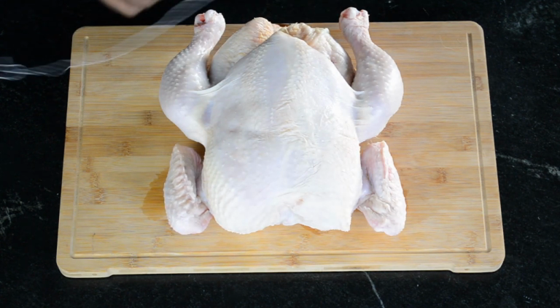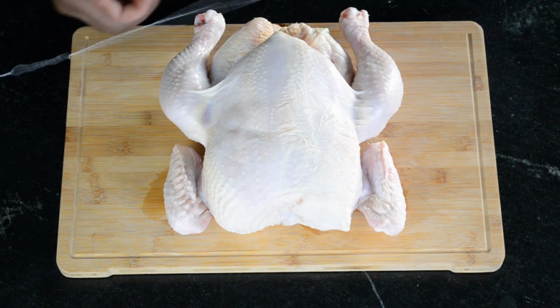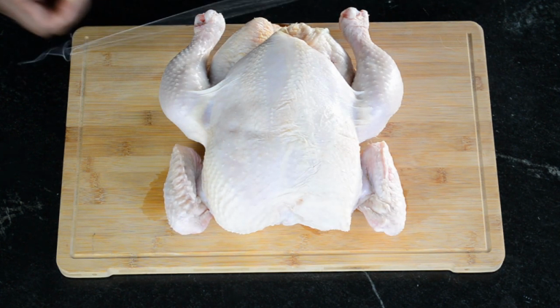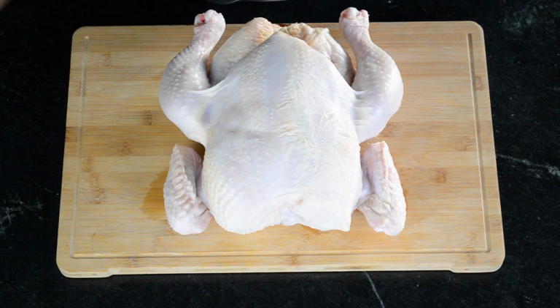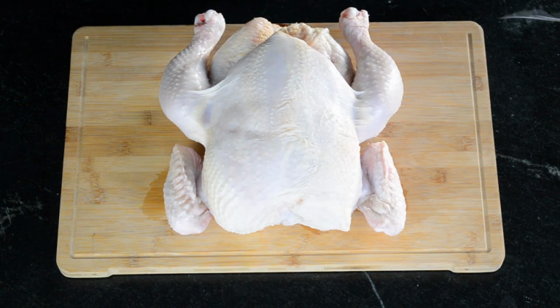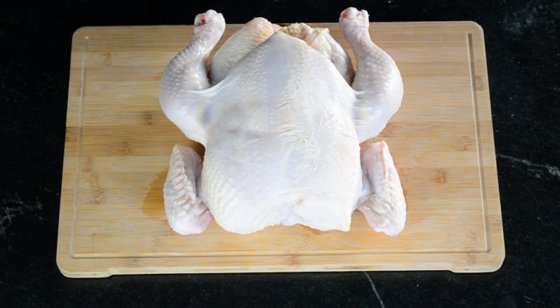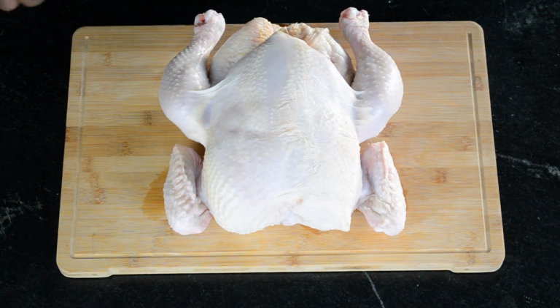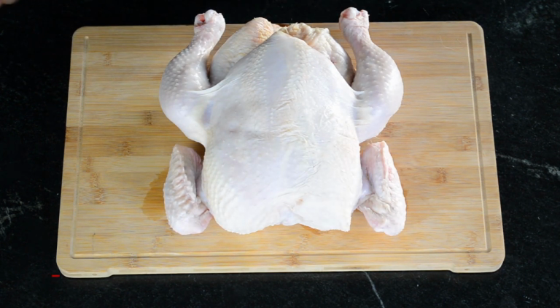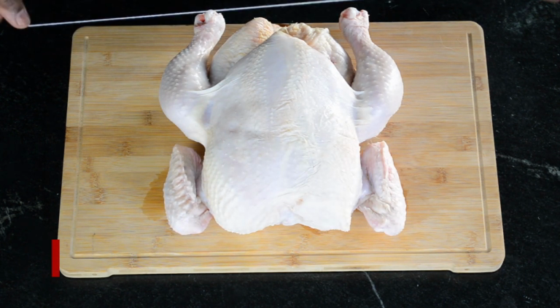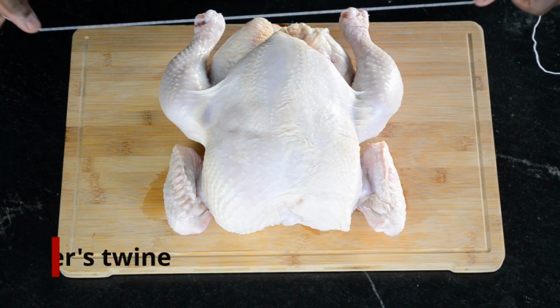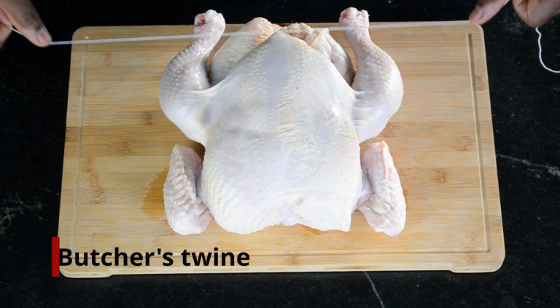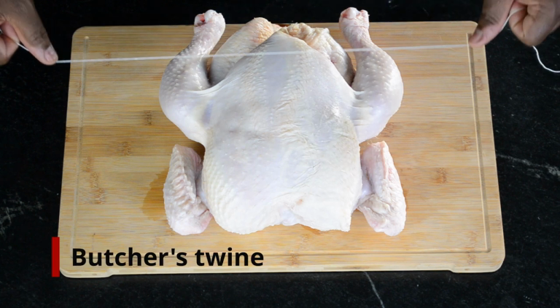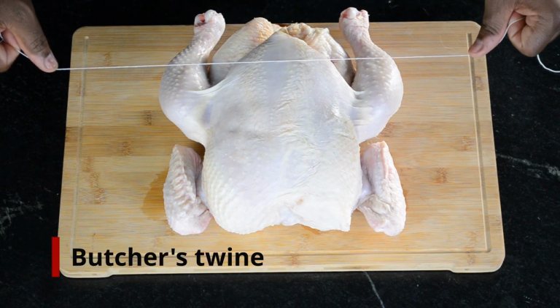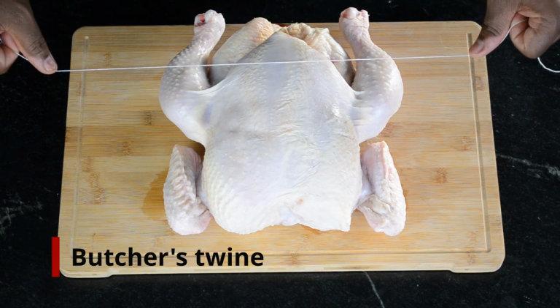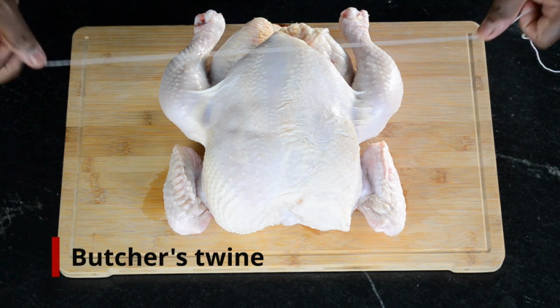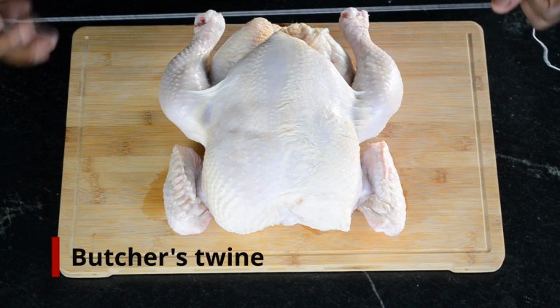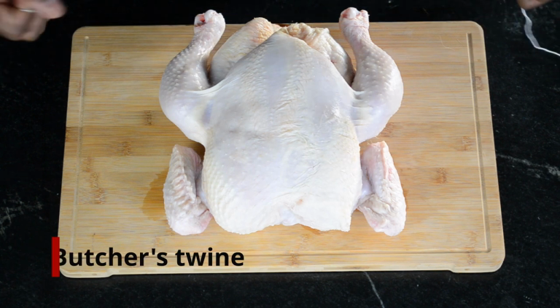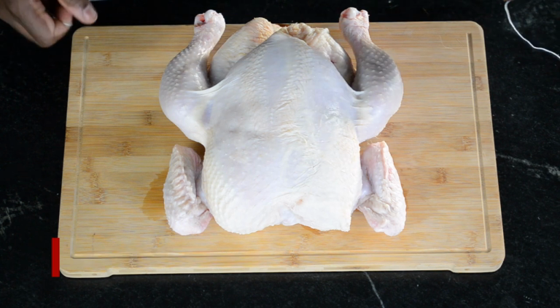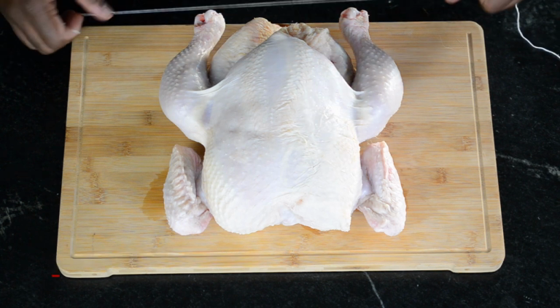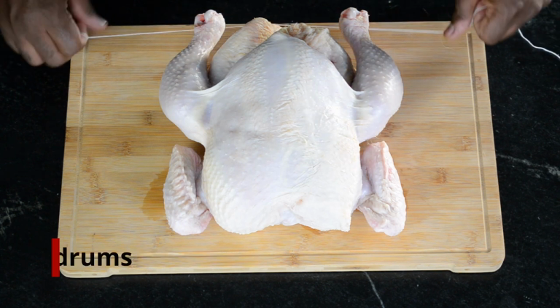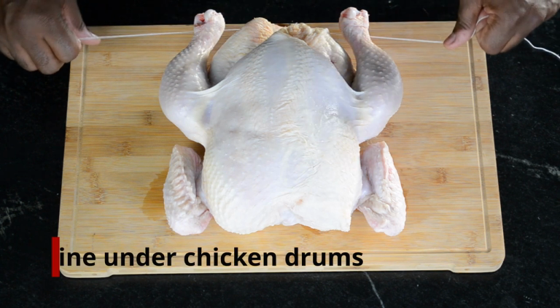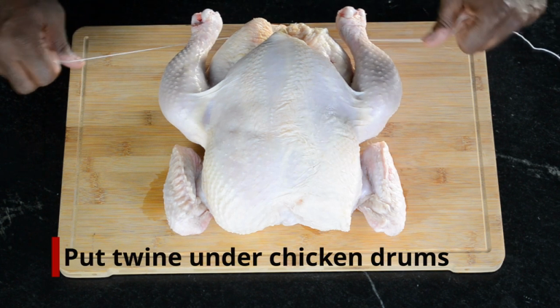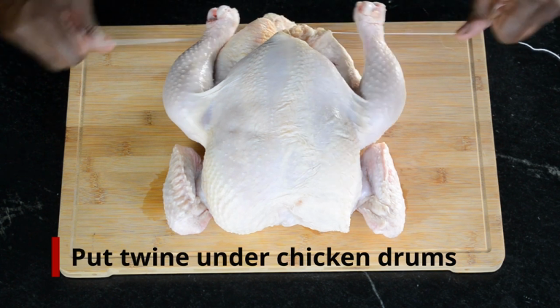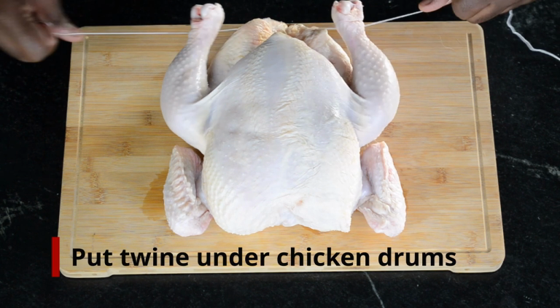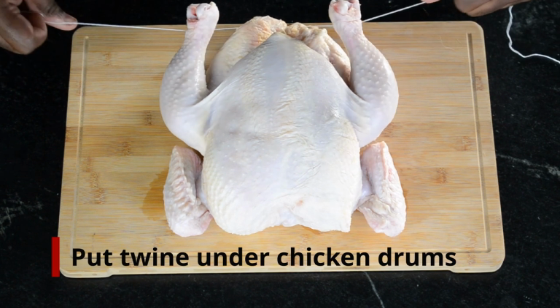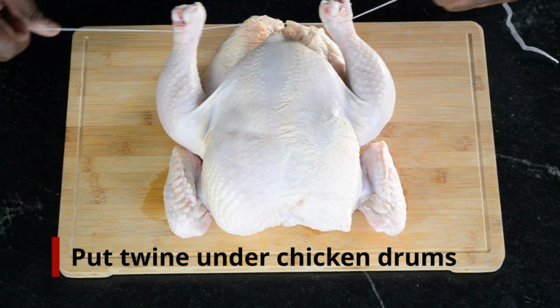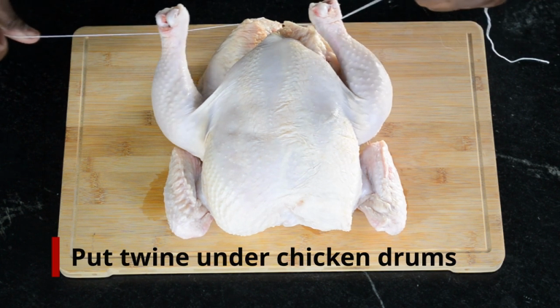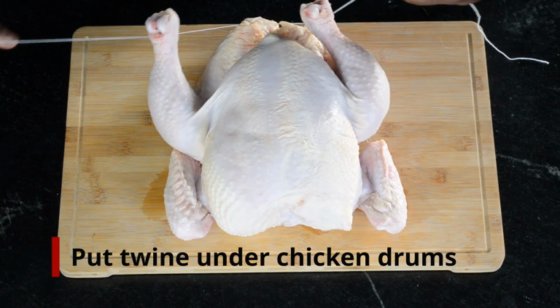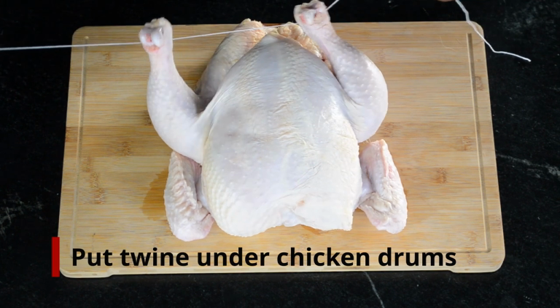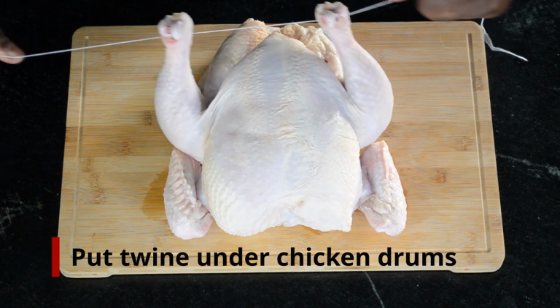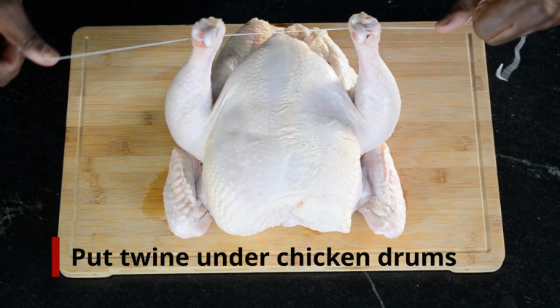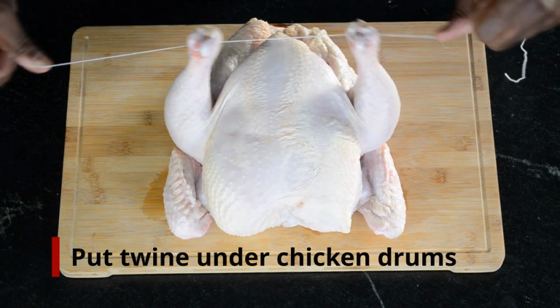Next you're going to cut a piece of butcher's twine about three feet long. Place the twine underneath the knuckles of the drums.